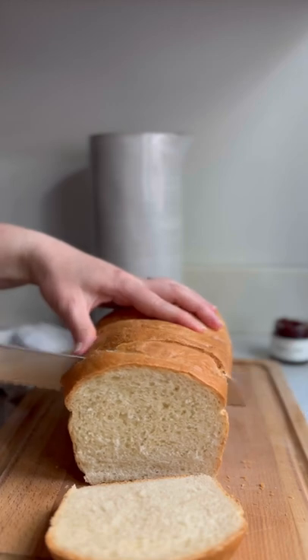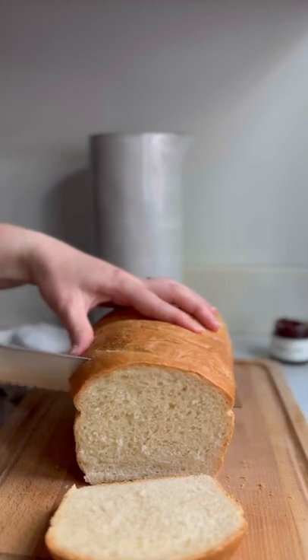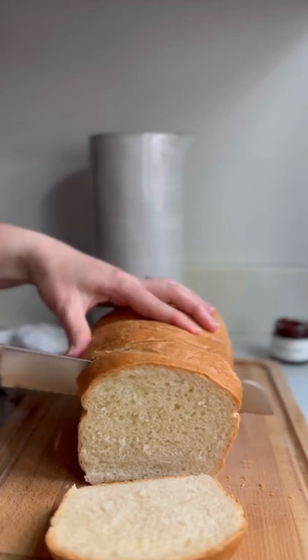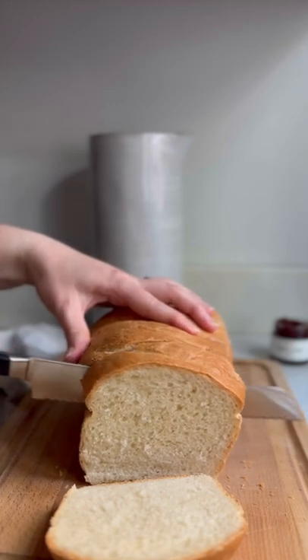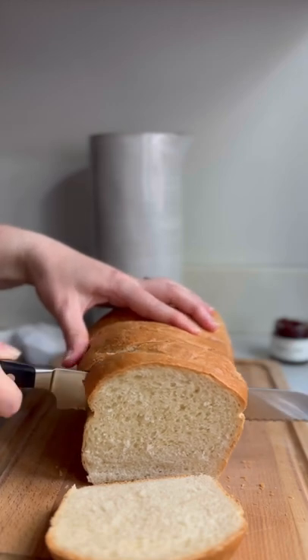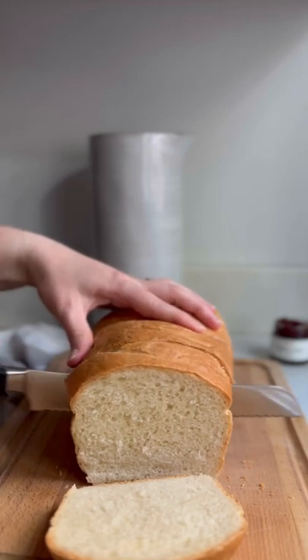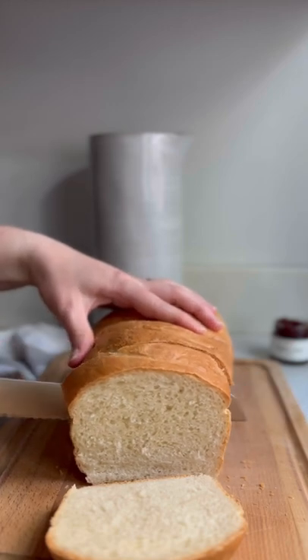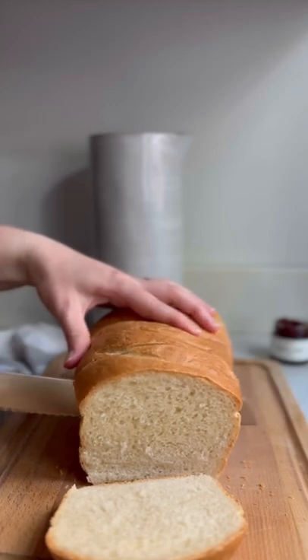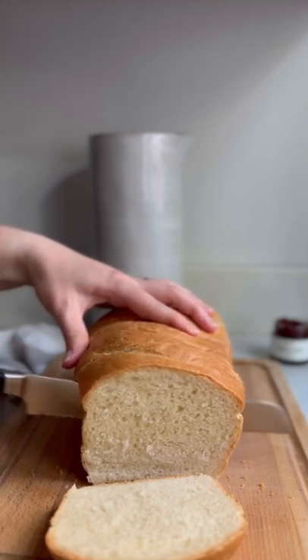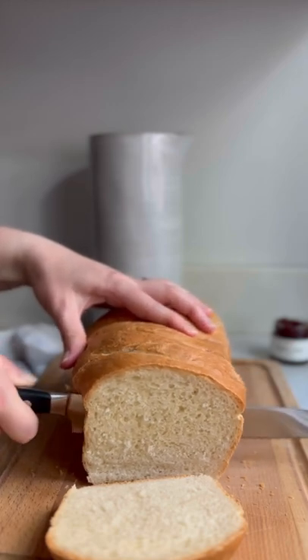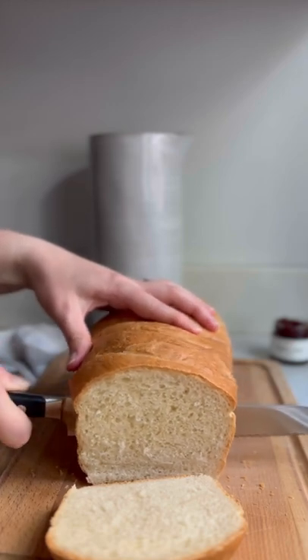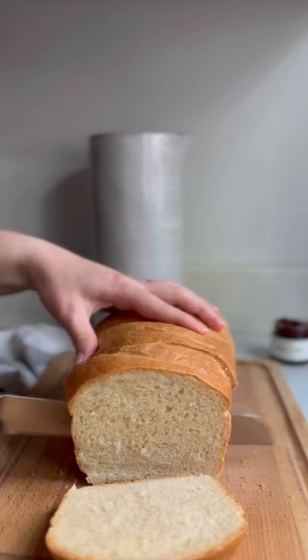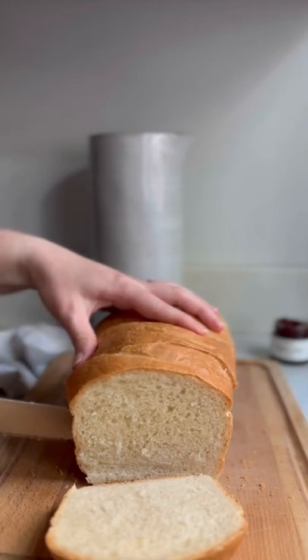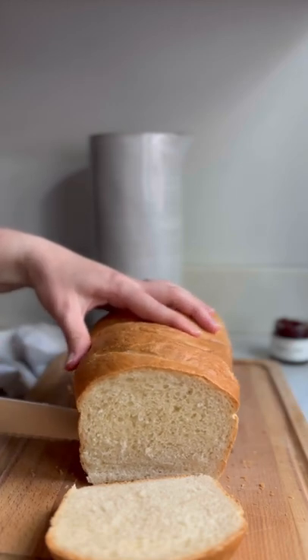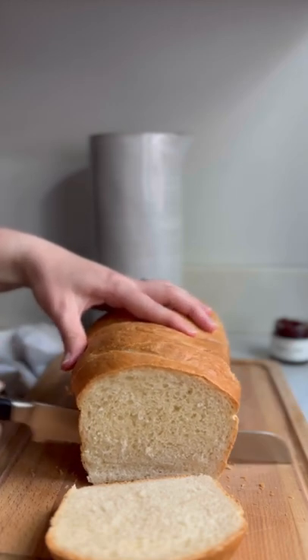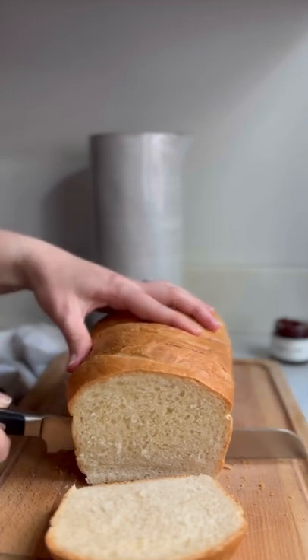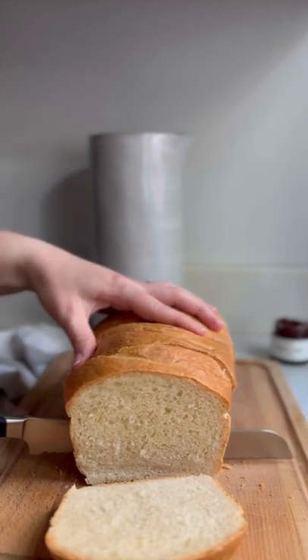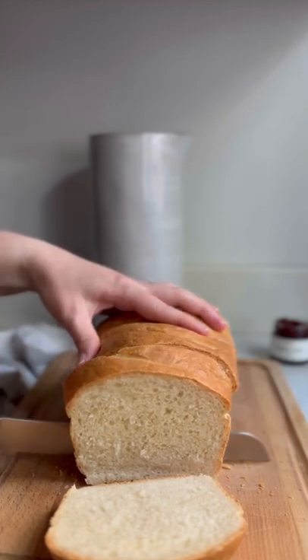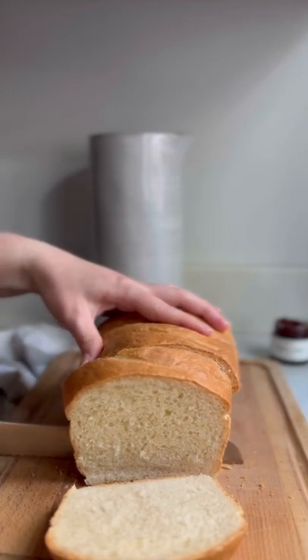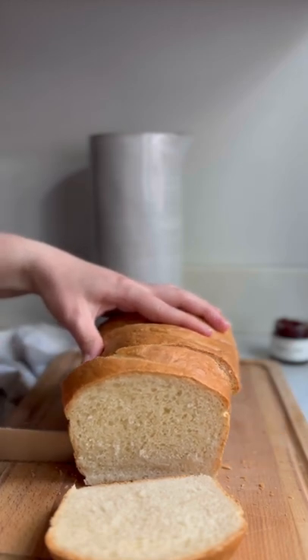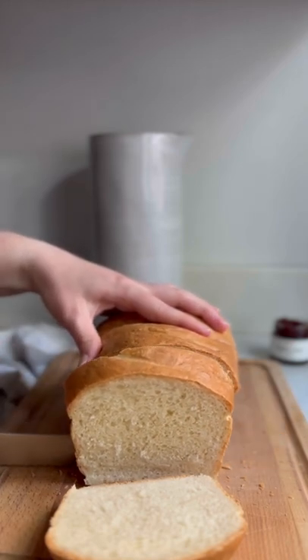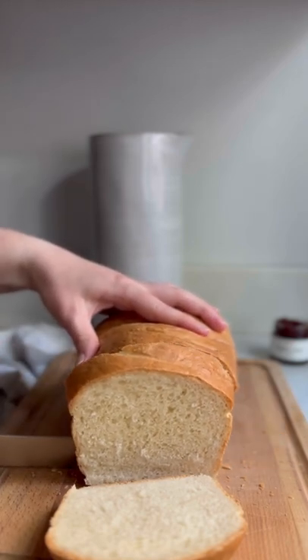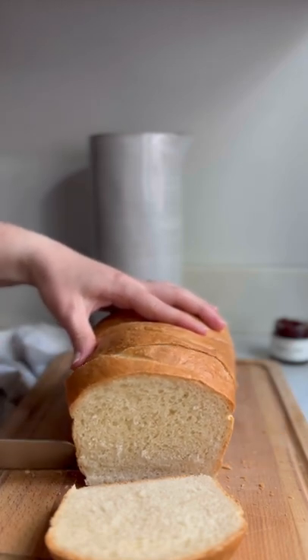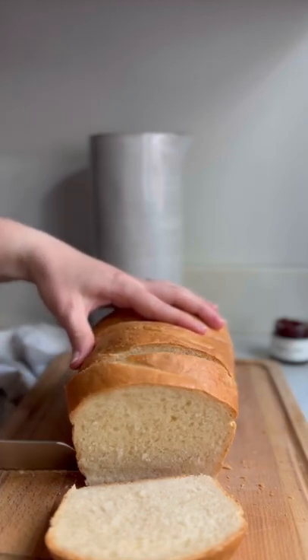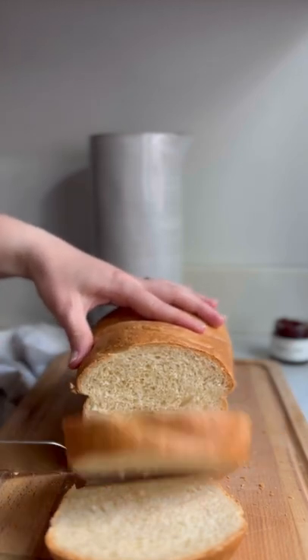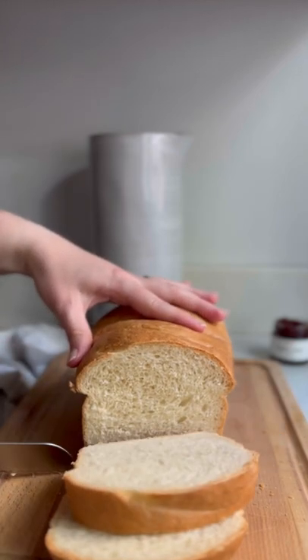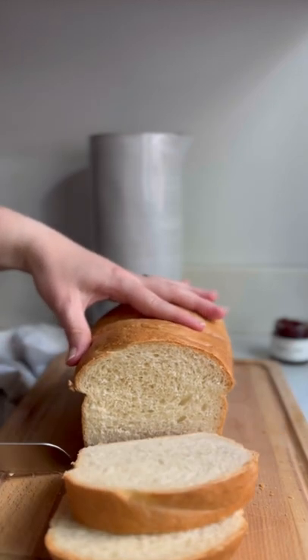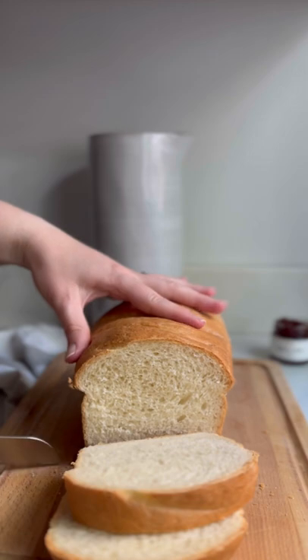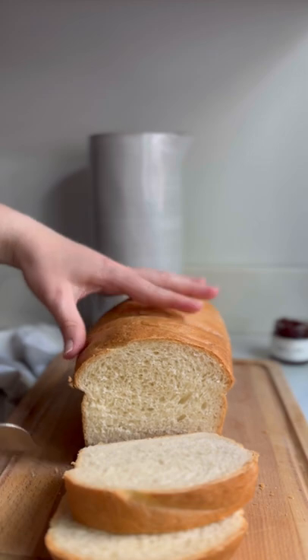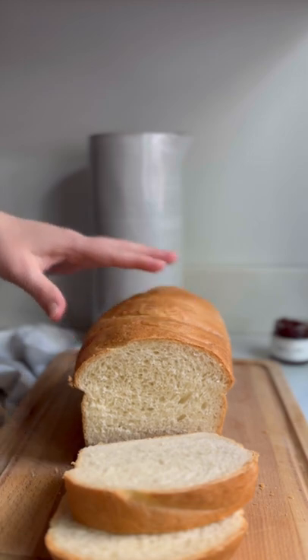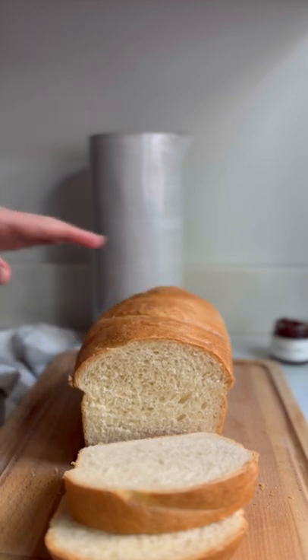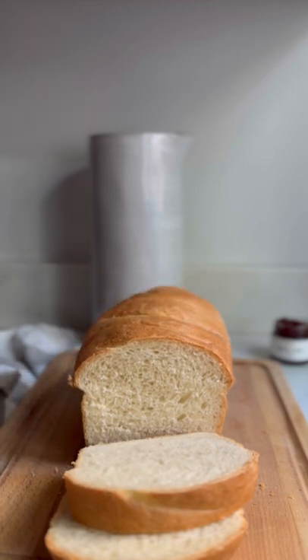We think that bread is one of the most satisfying things to bake at home, and it's actually quite simple once you get the hang of it.